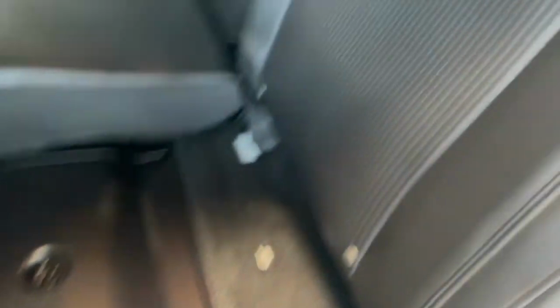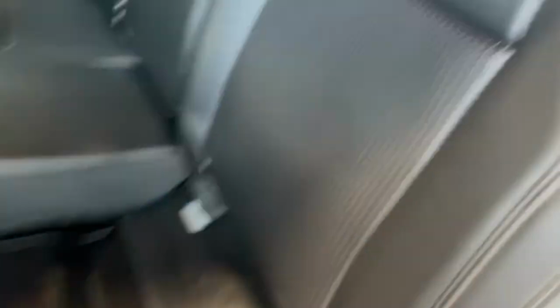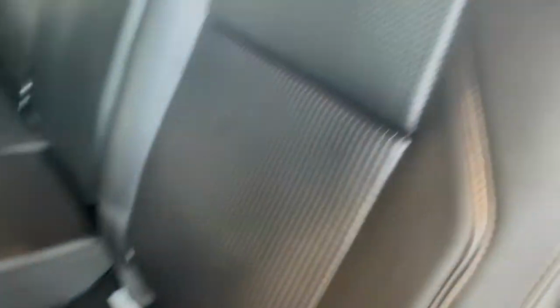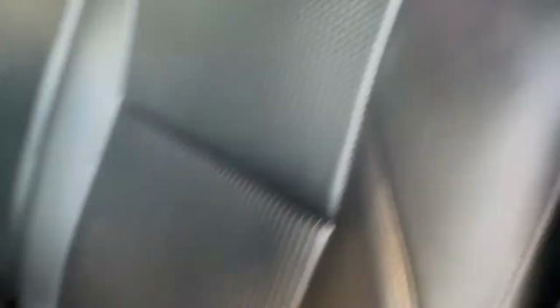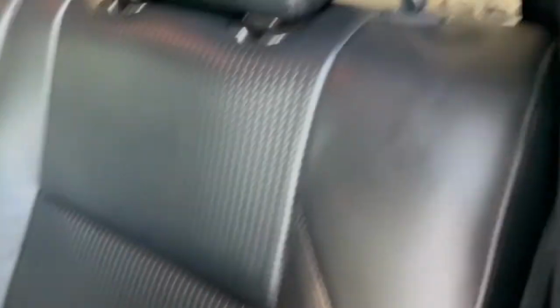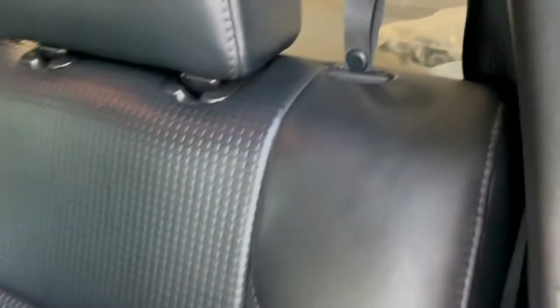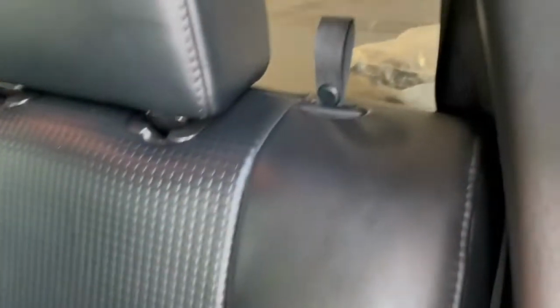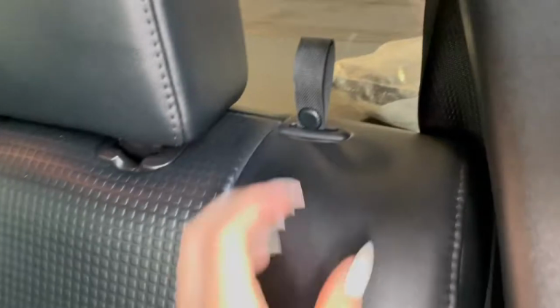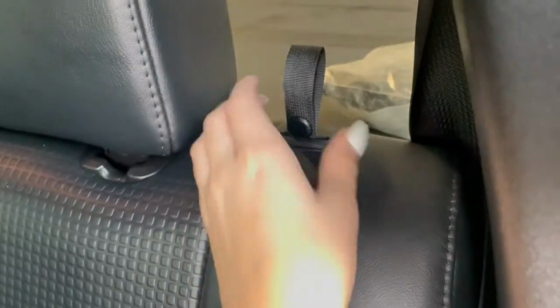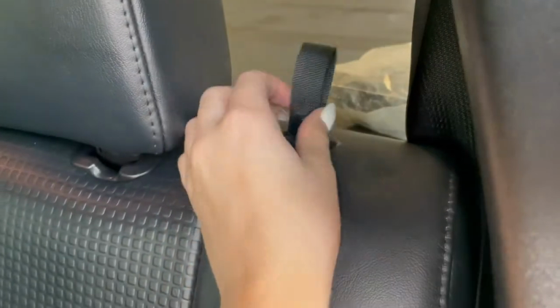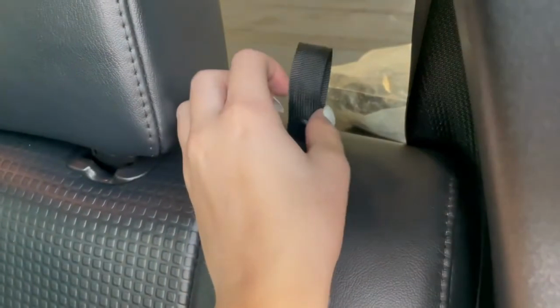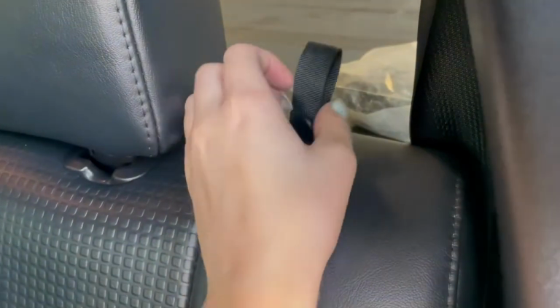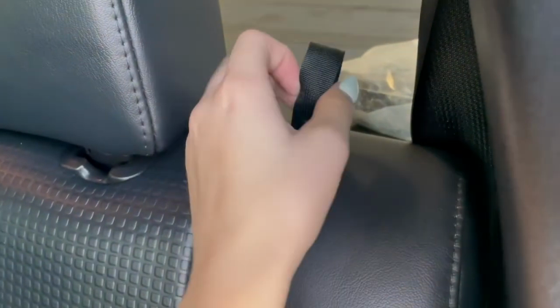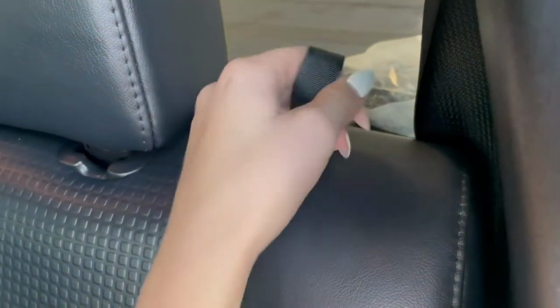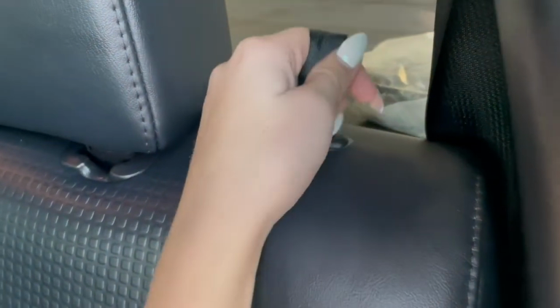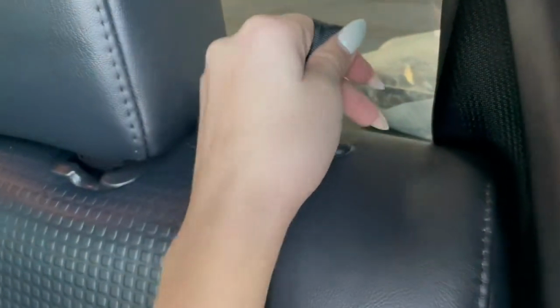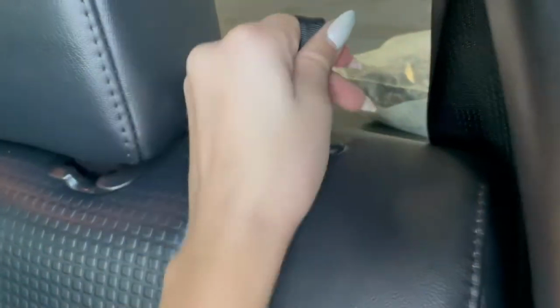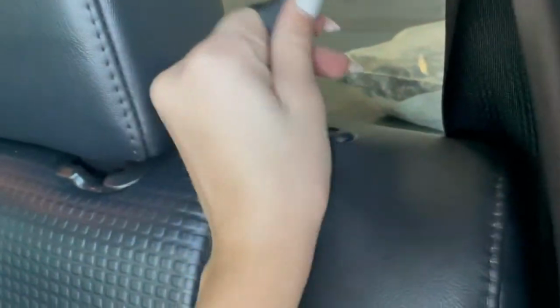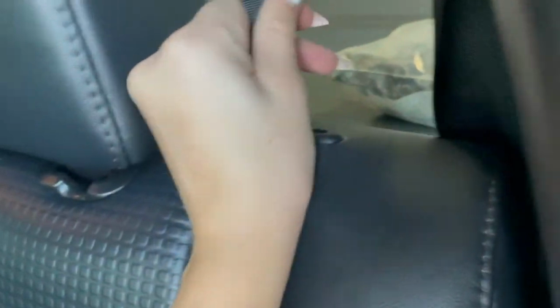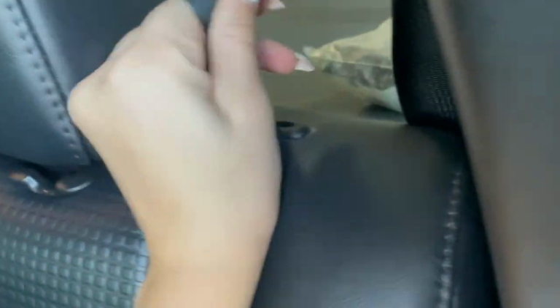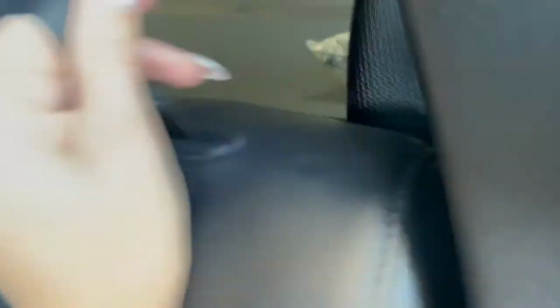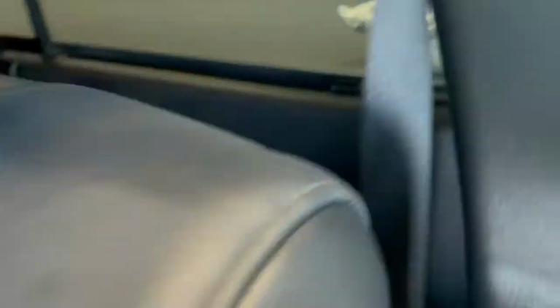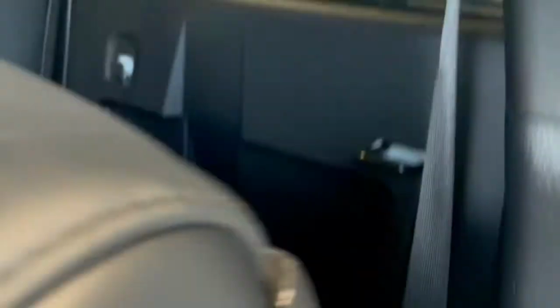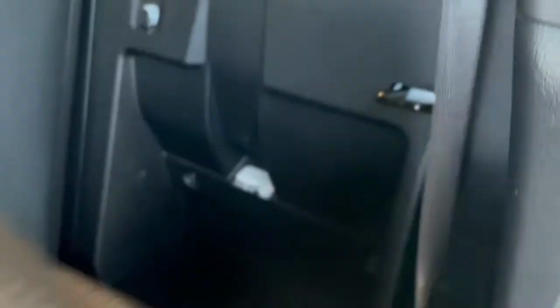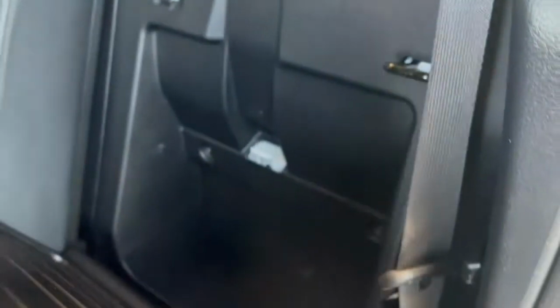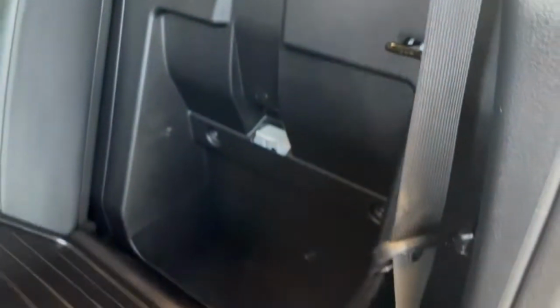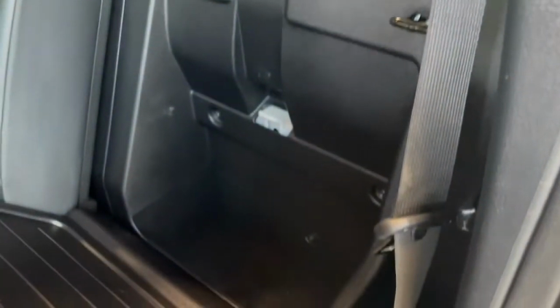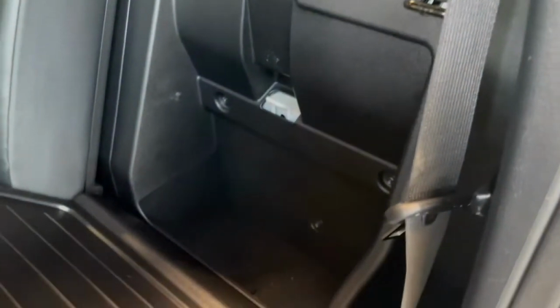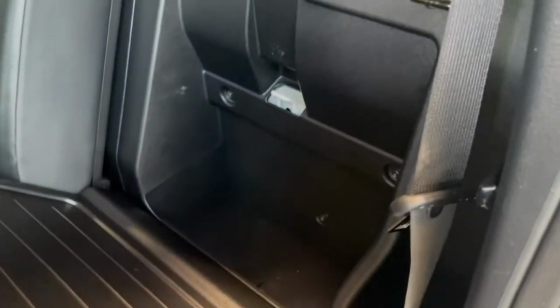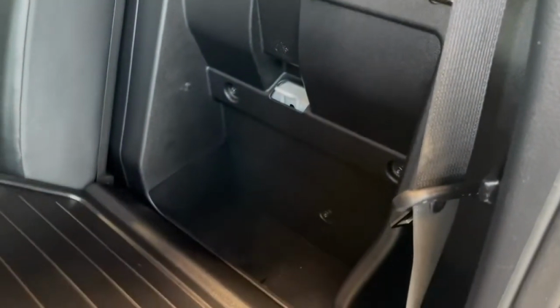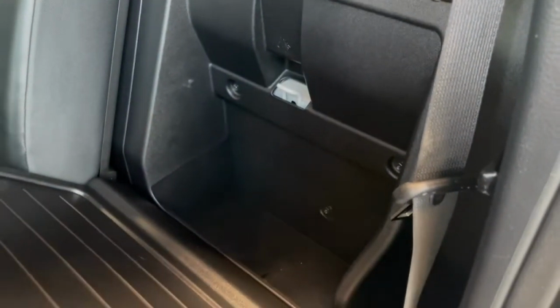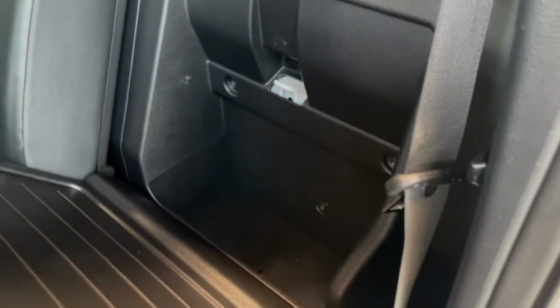The seat backs also fold forward as well, giving us behind the seat storage space.